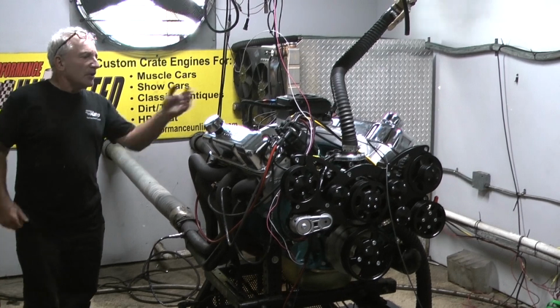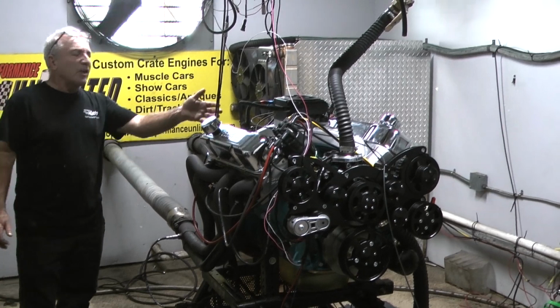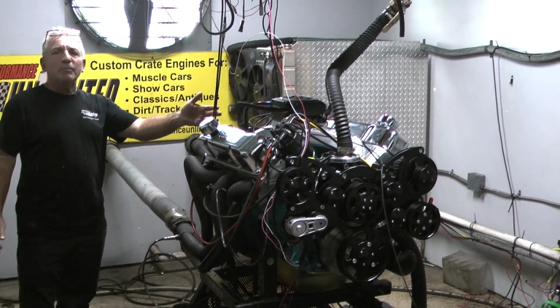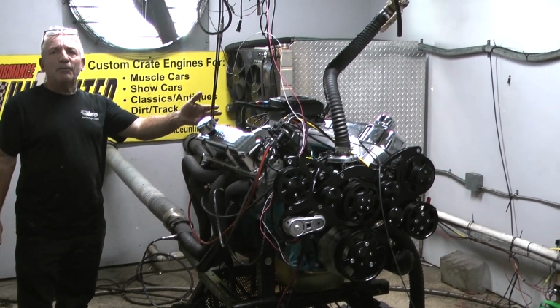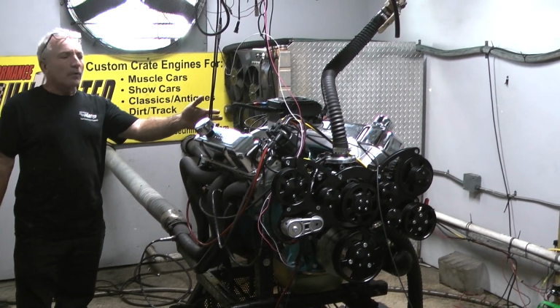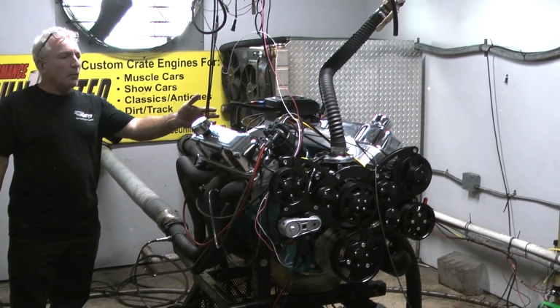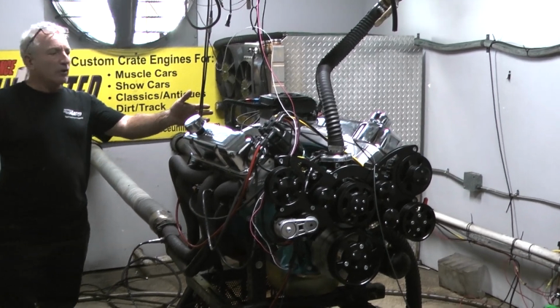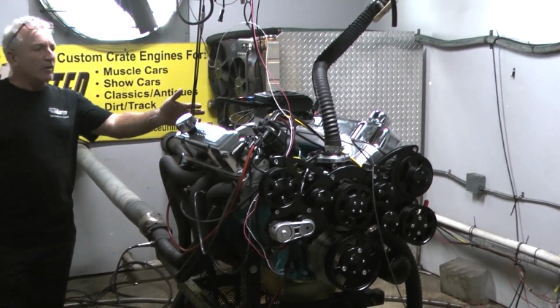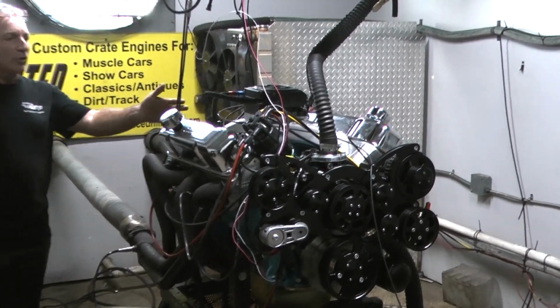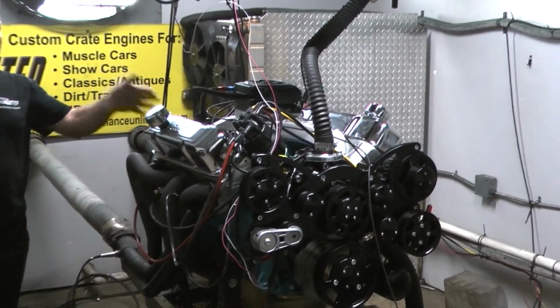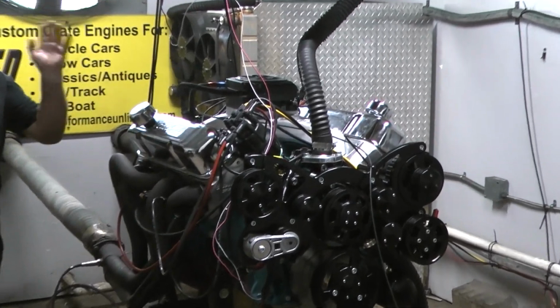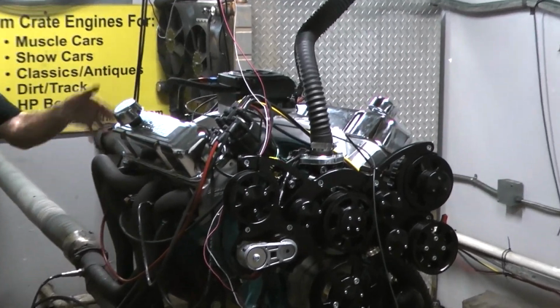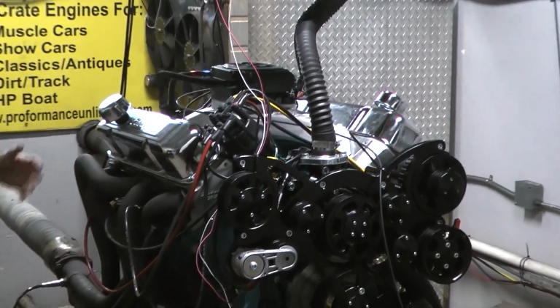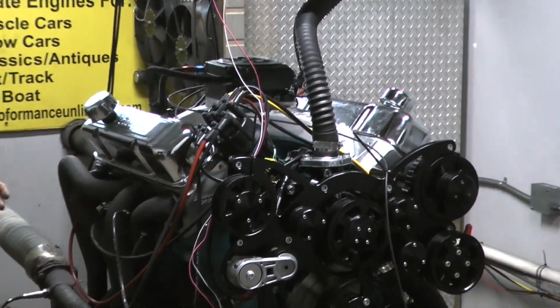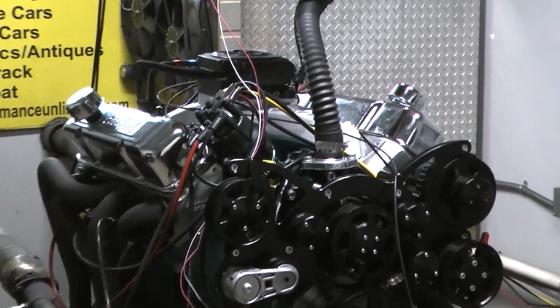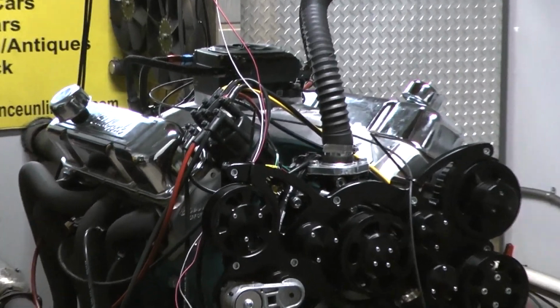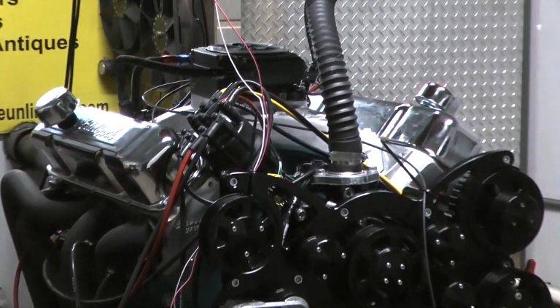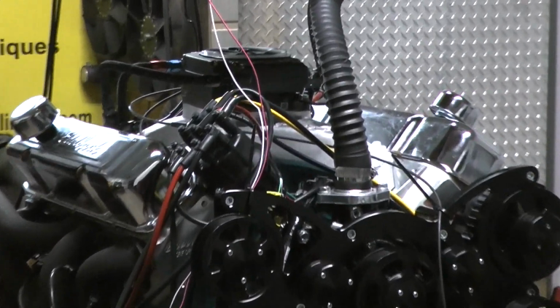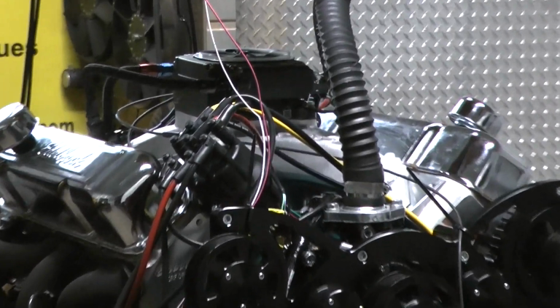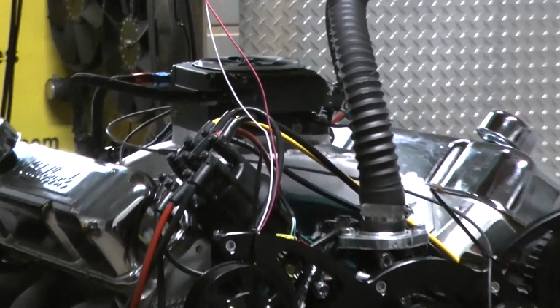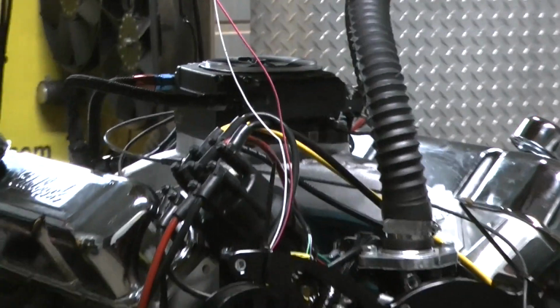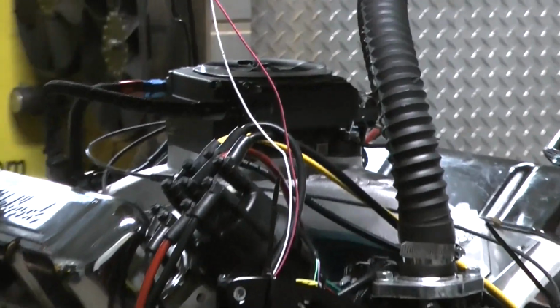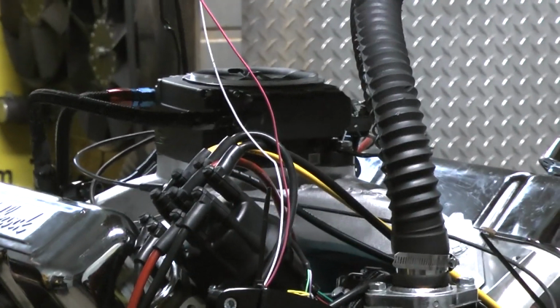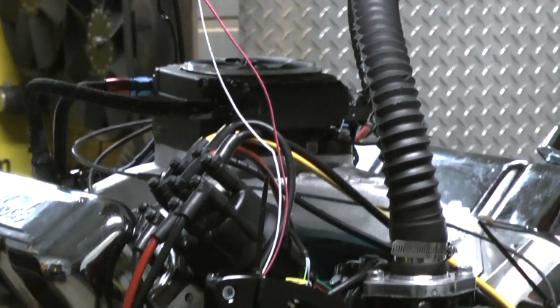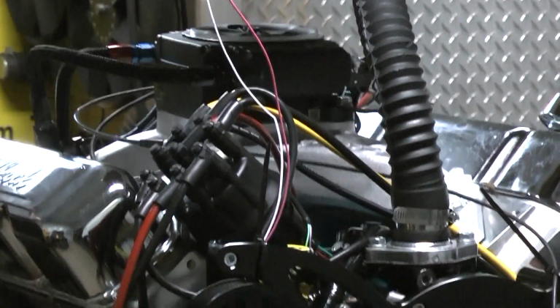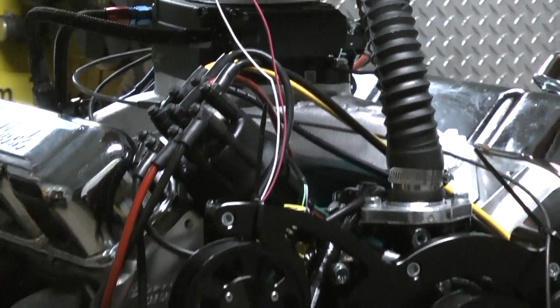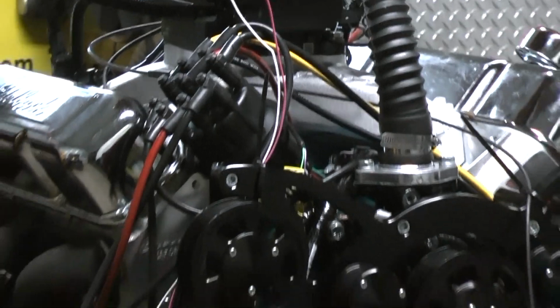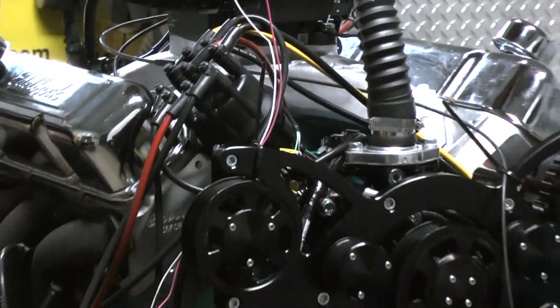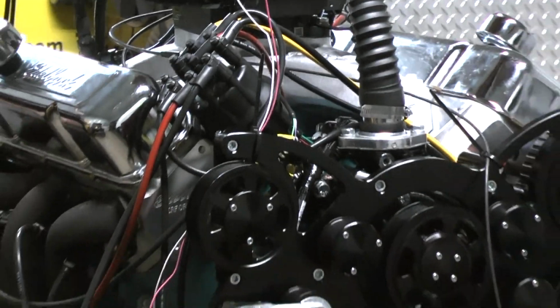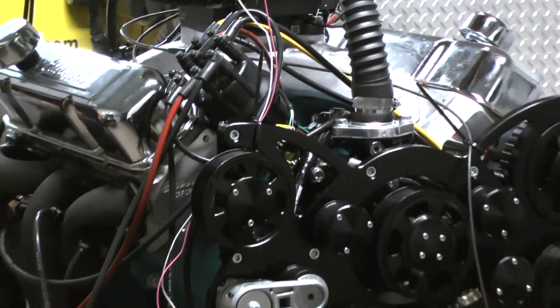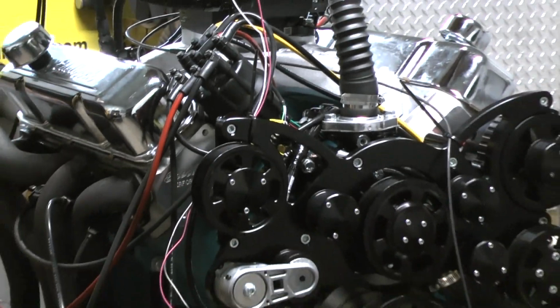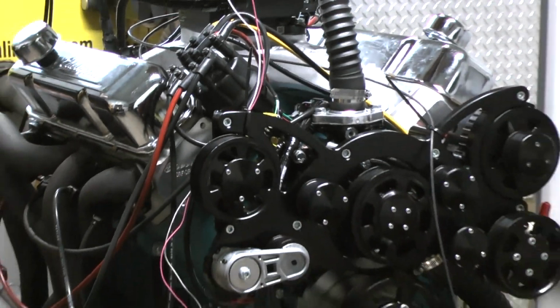This happens to be a 440 Chrysler. Let me tell you something — our 440 Chrysler is a matchup to anybody in the market.